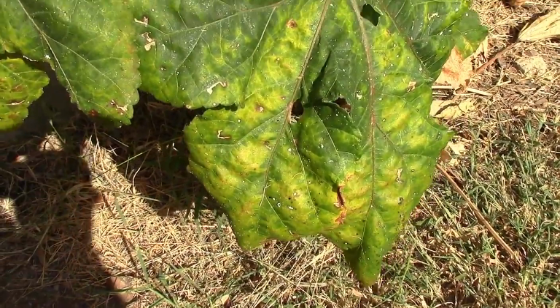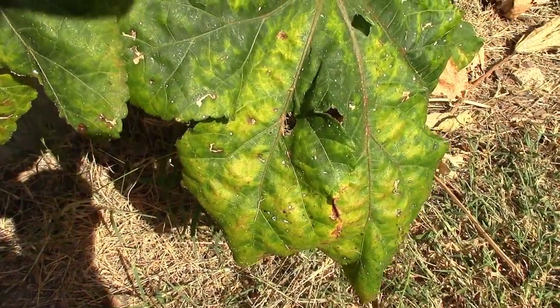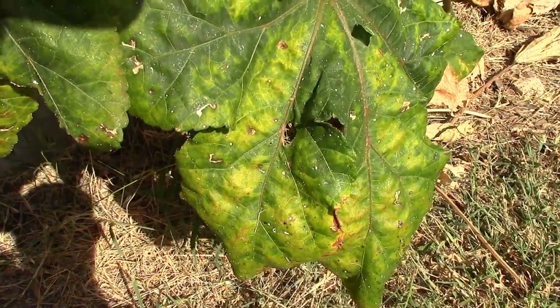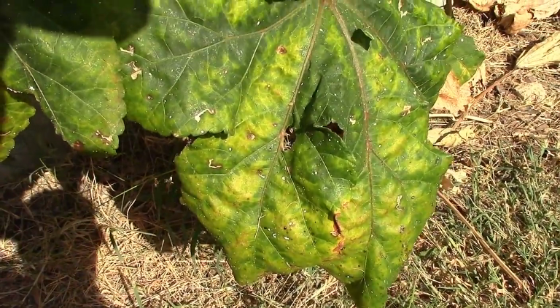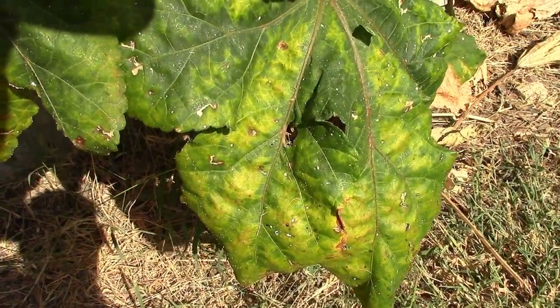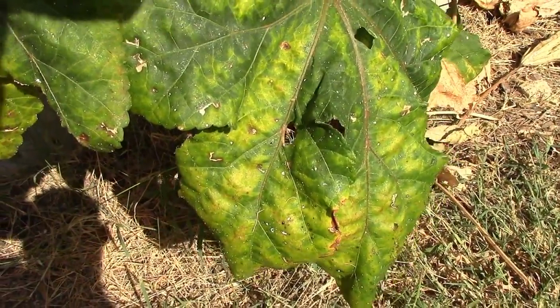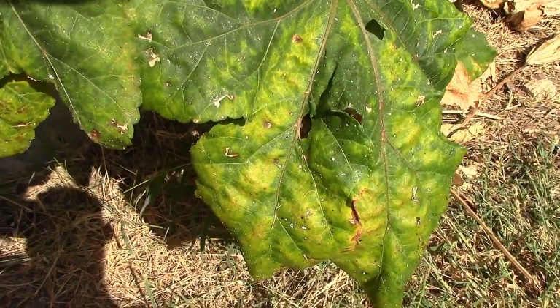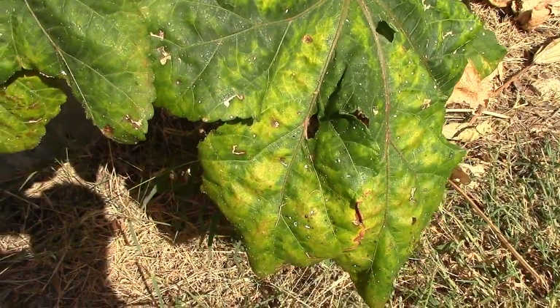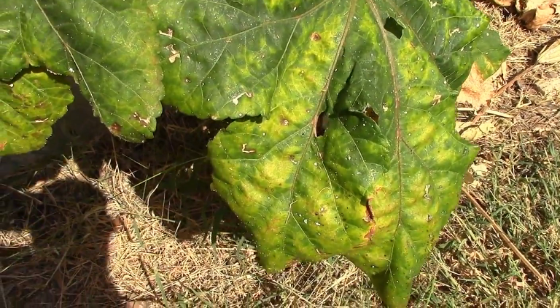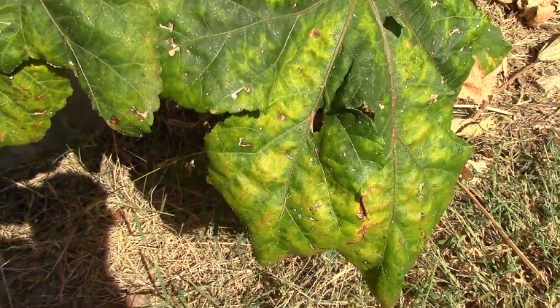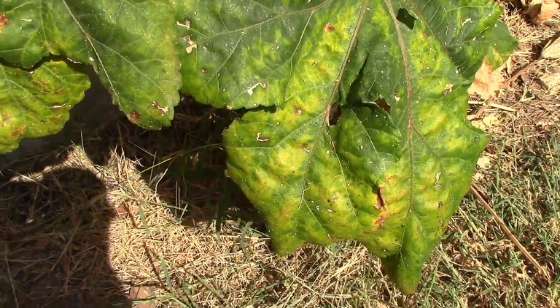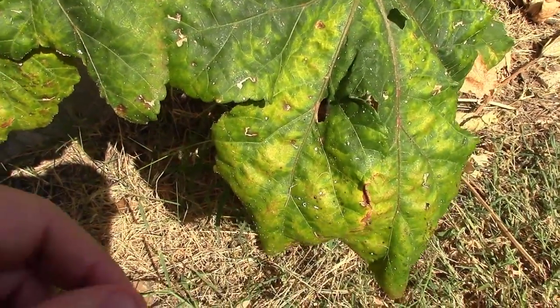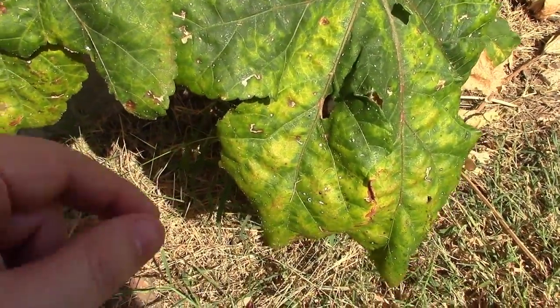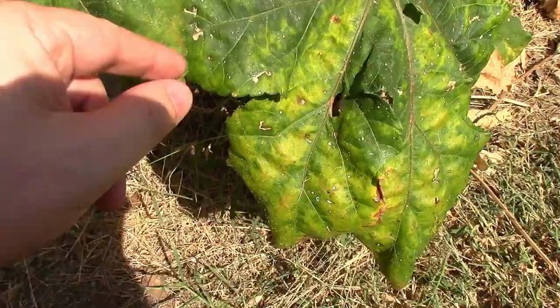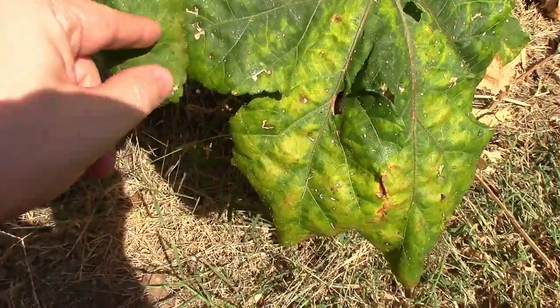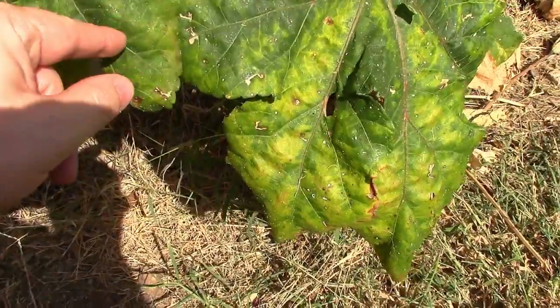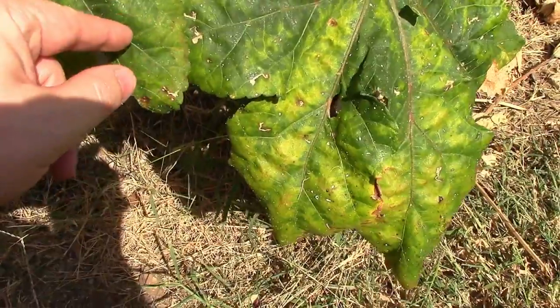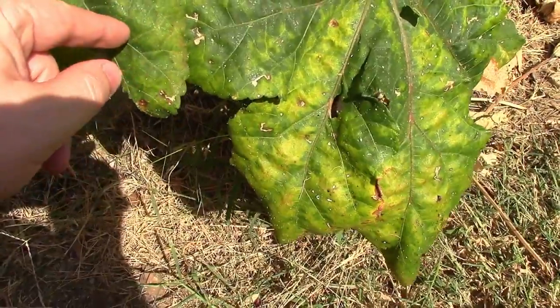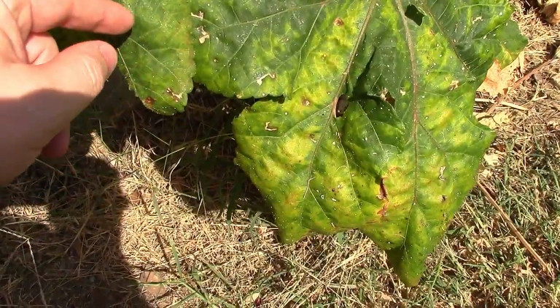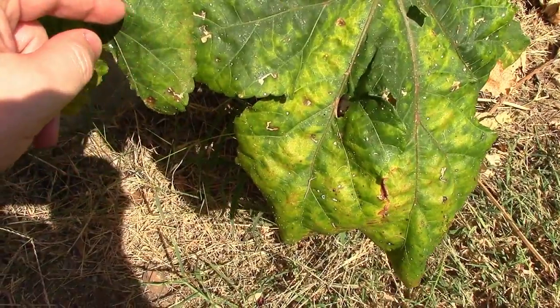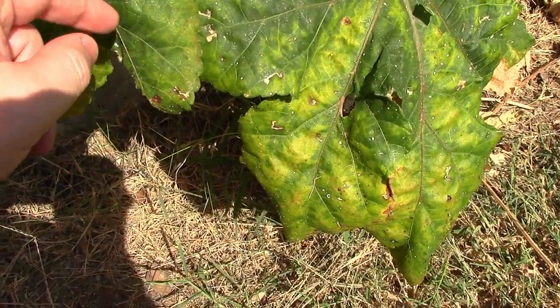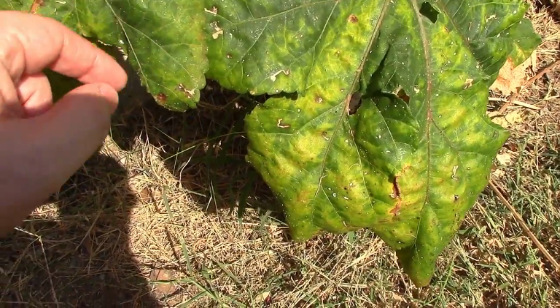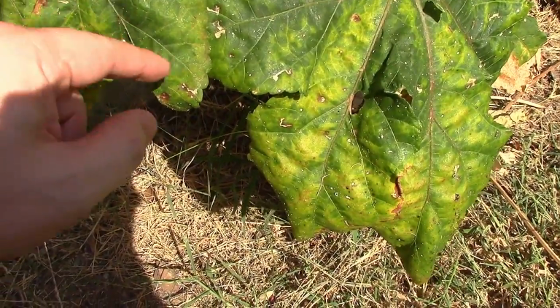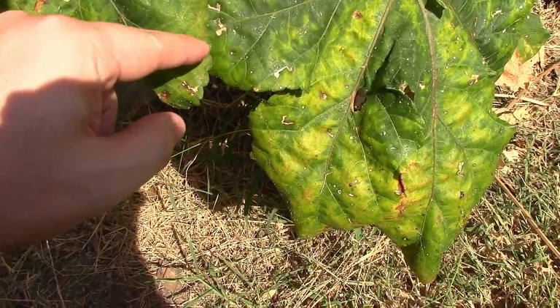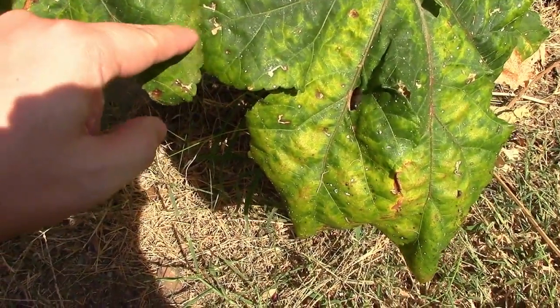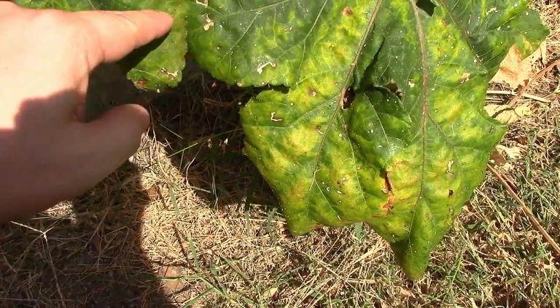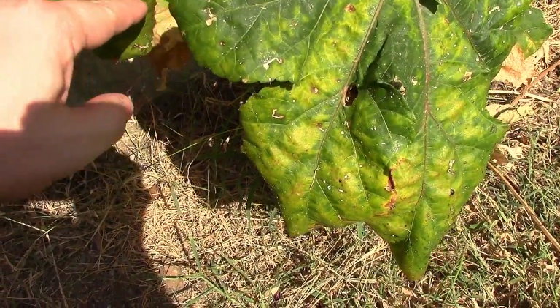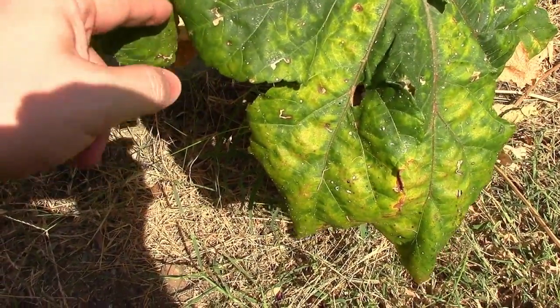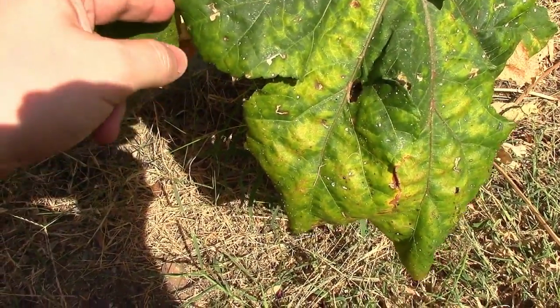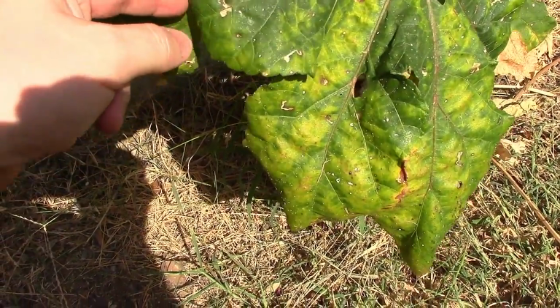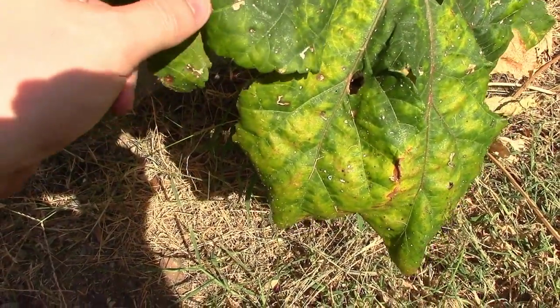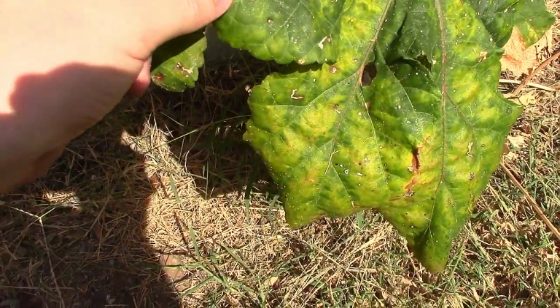It's all shiny. I don't know if y'all can see that or not, but it is super shiny.